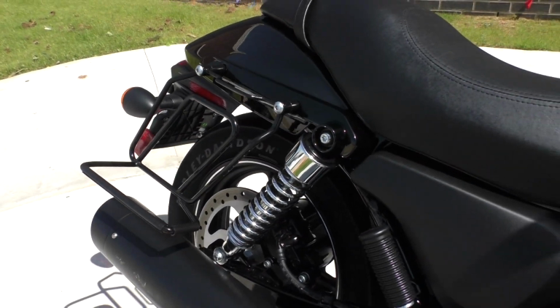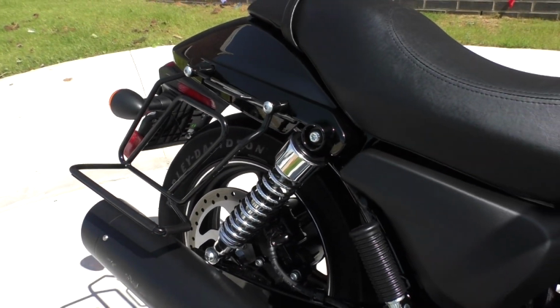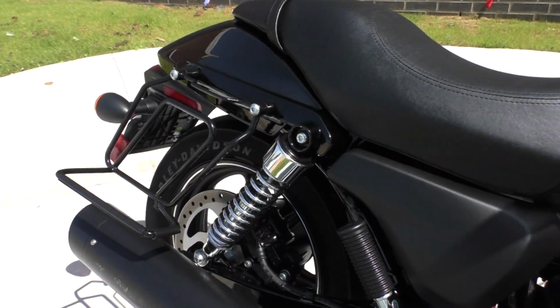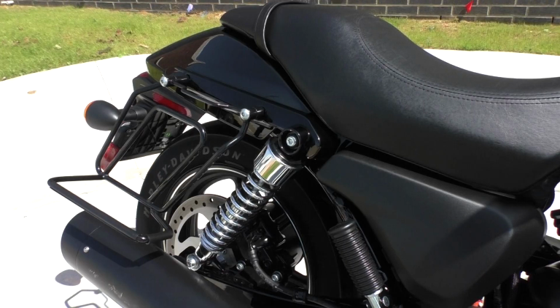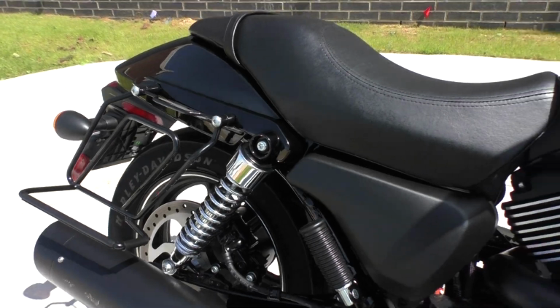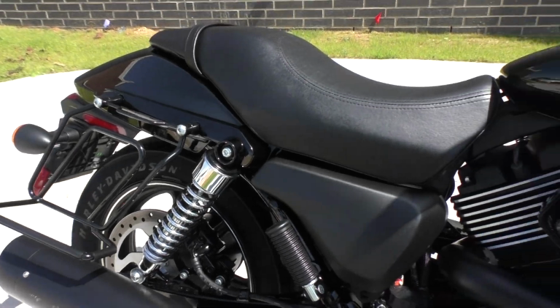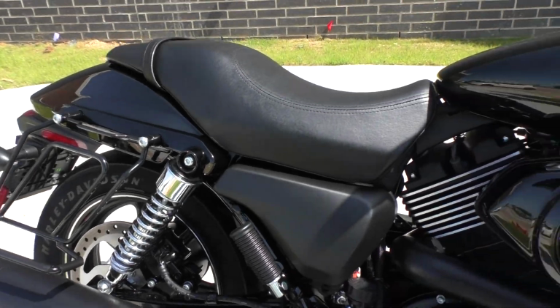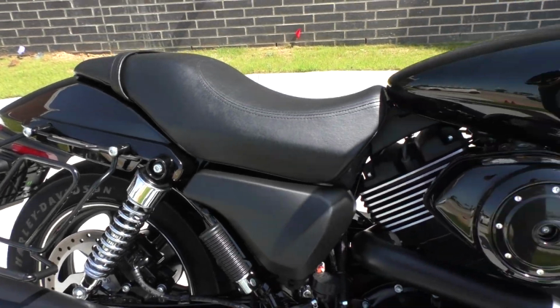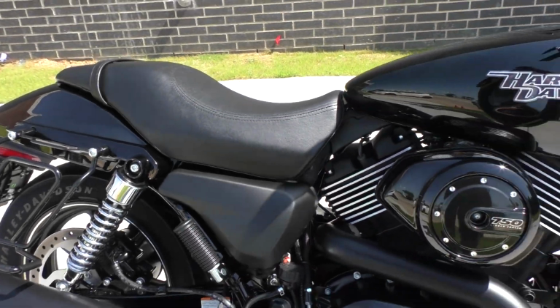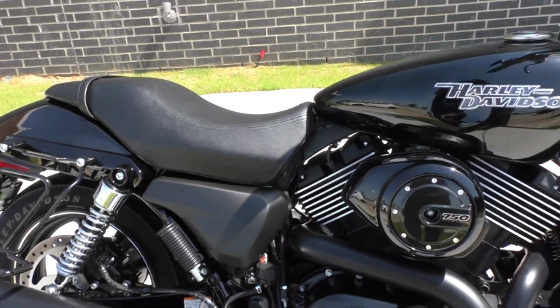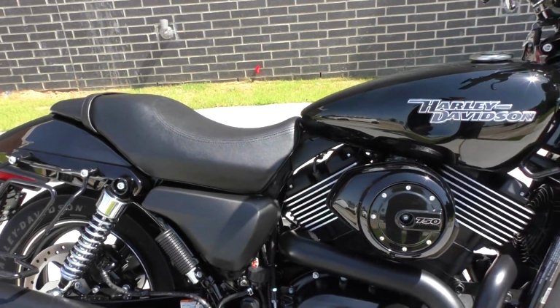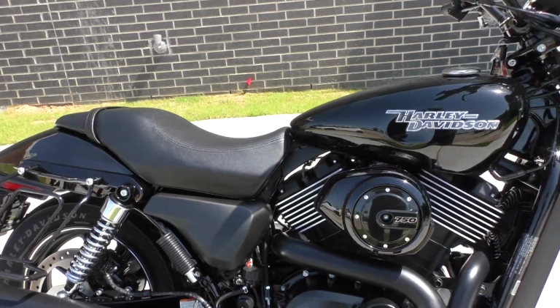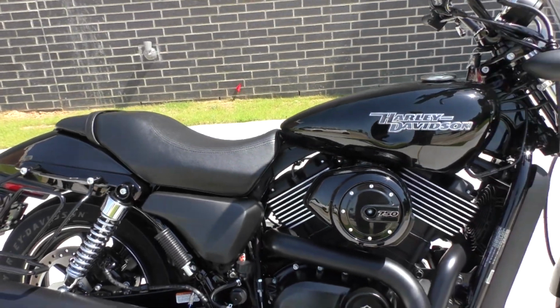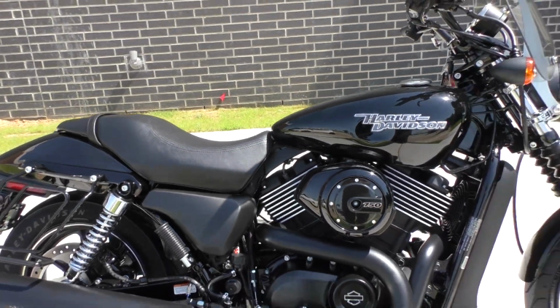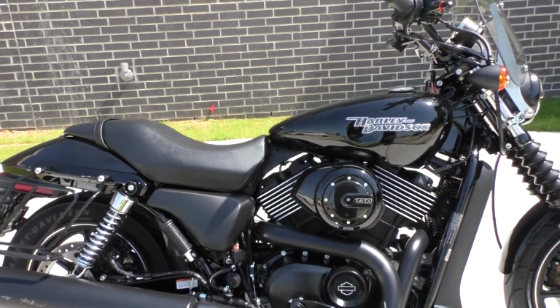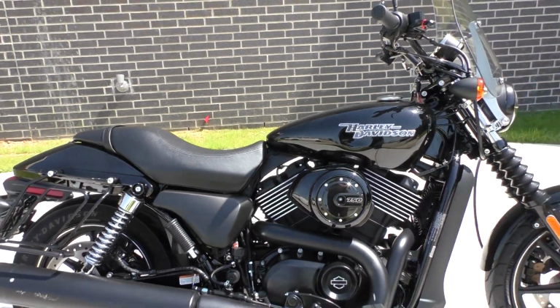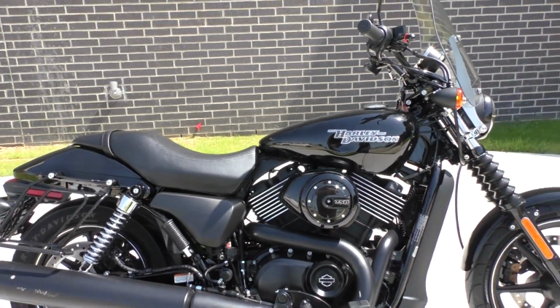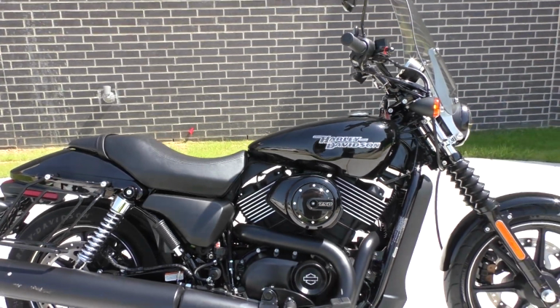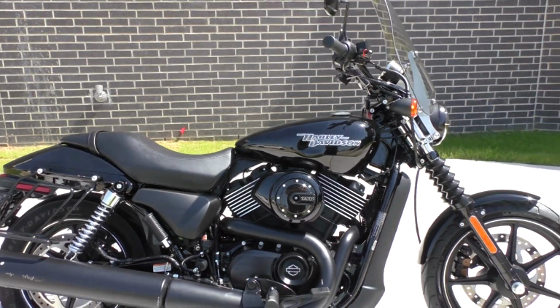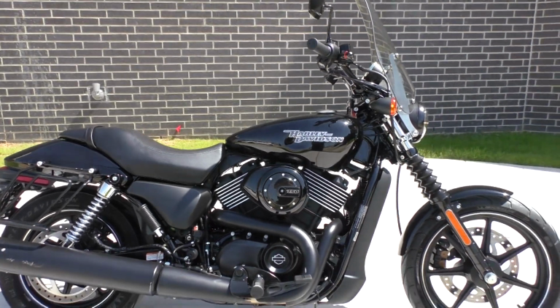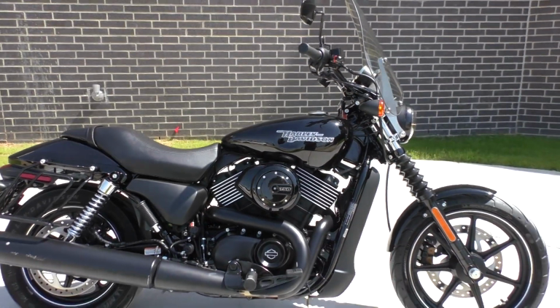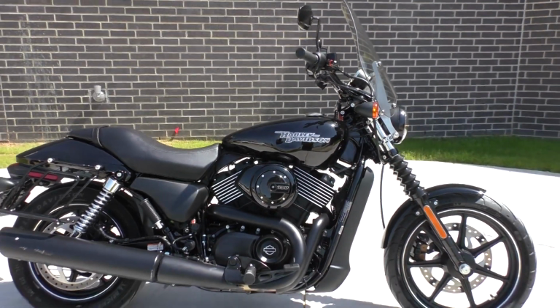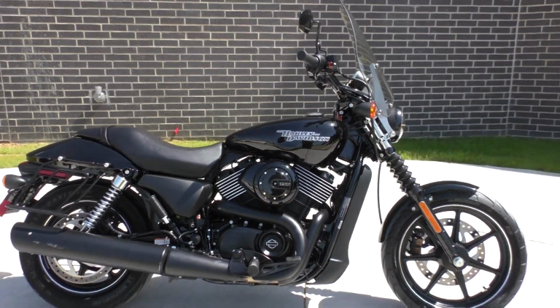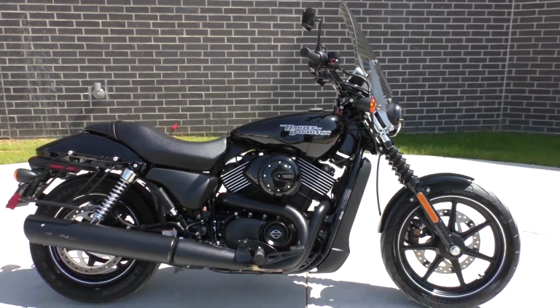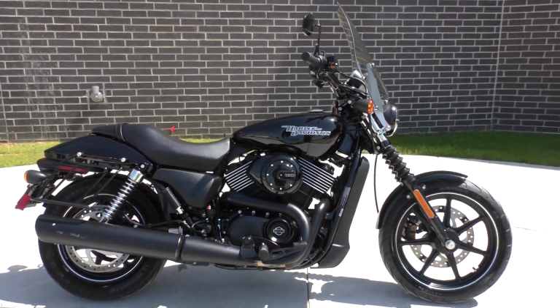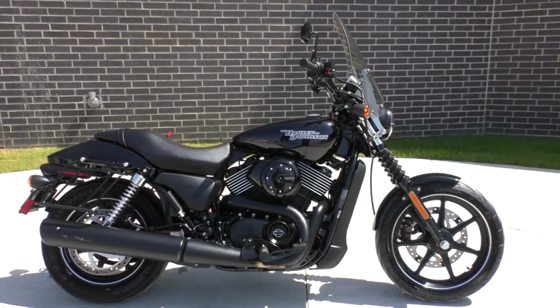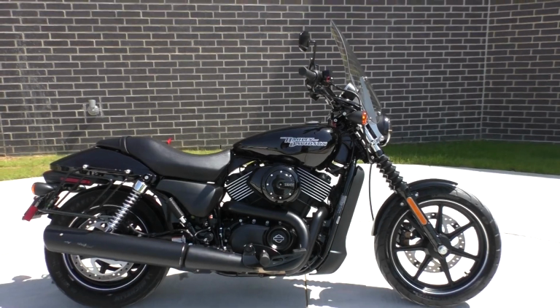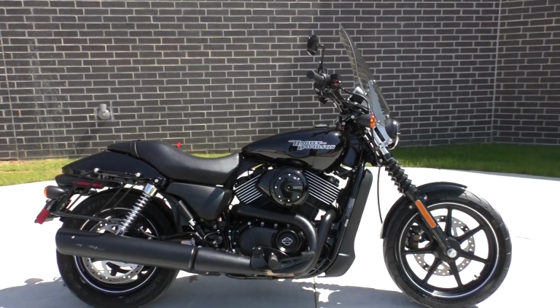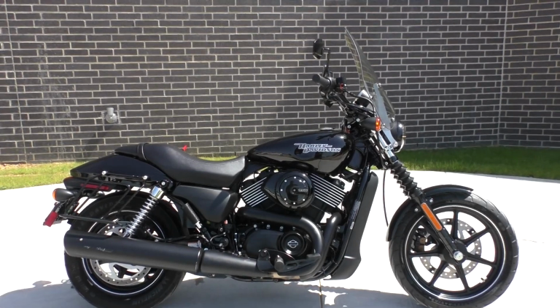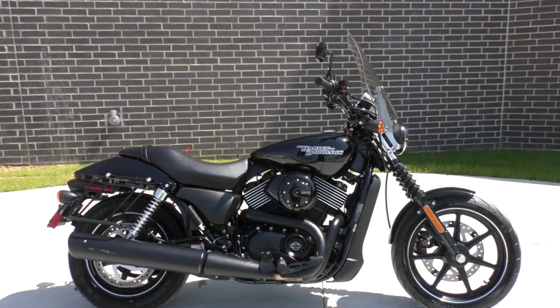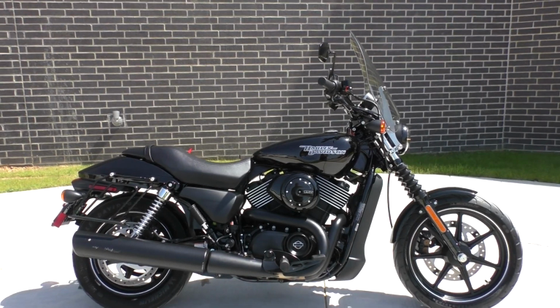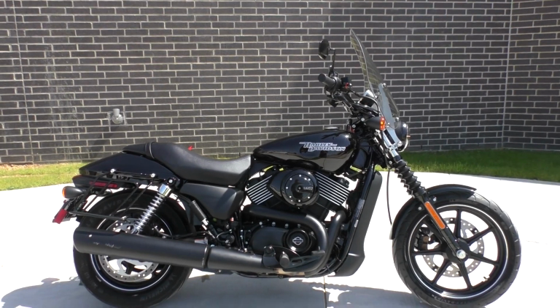This is the big brother to the Street 500. It's actually pretty peppy — it's not slow. It's pretty quick for what it is.